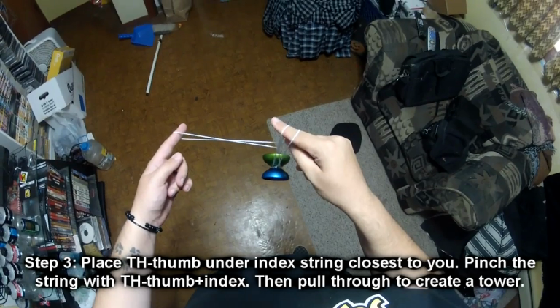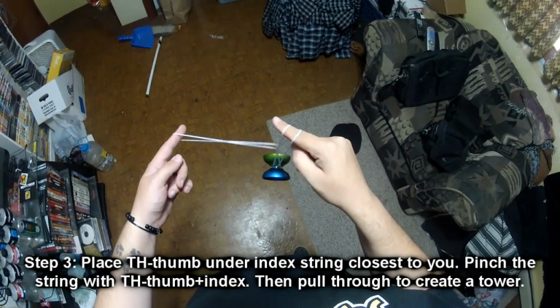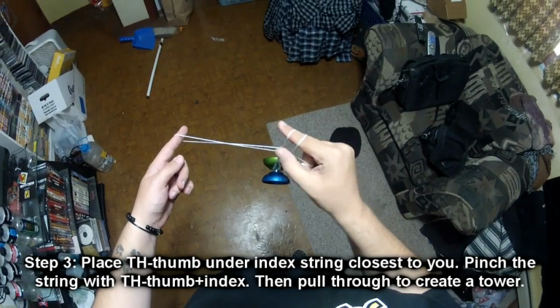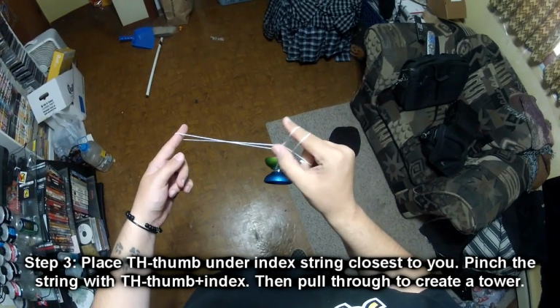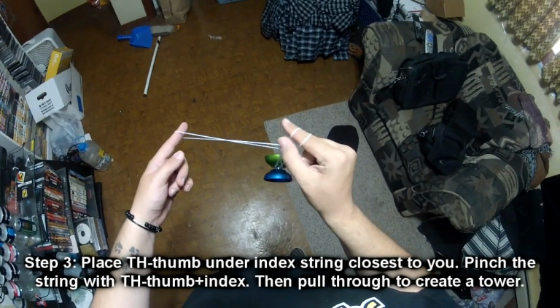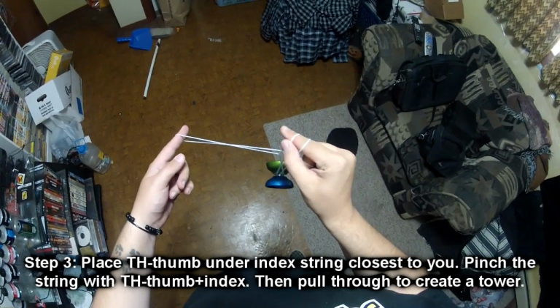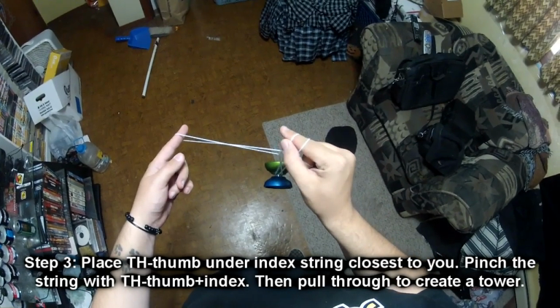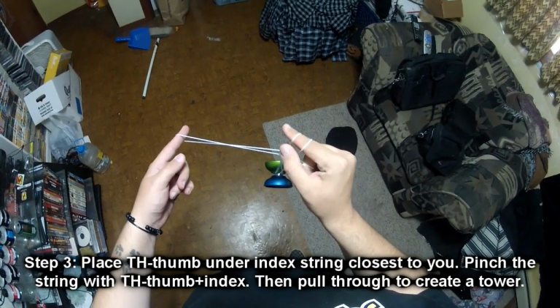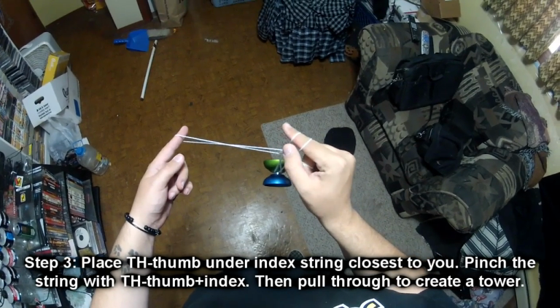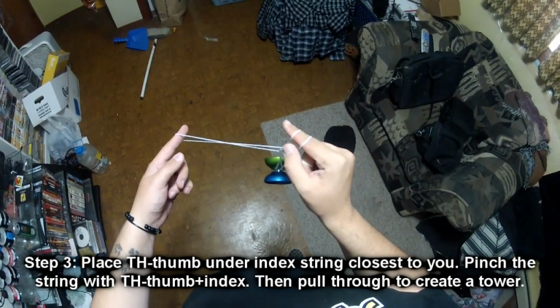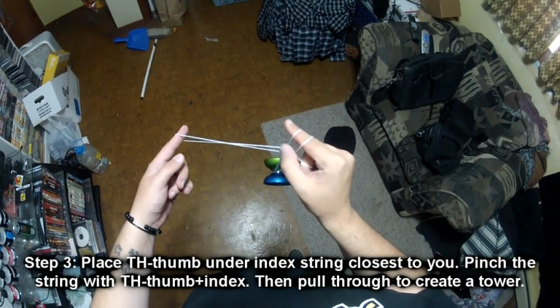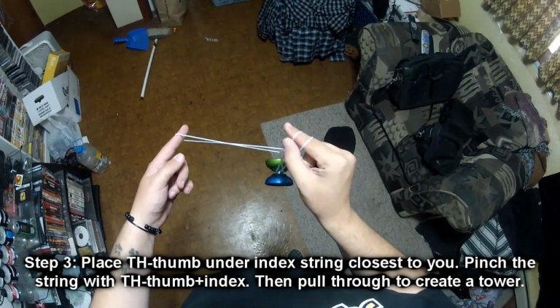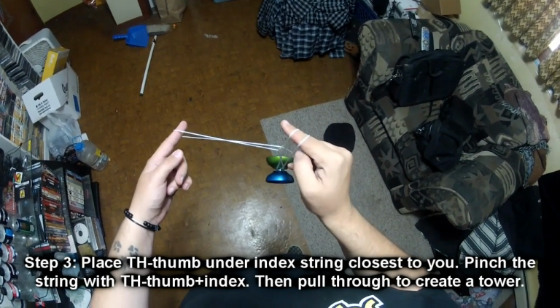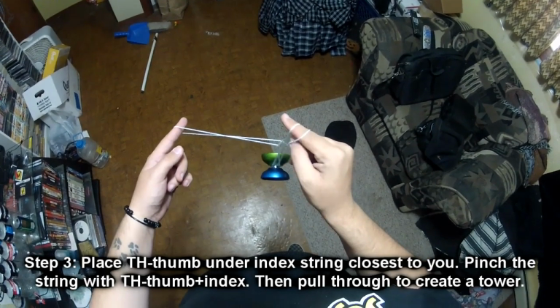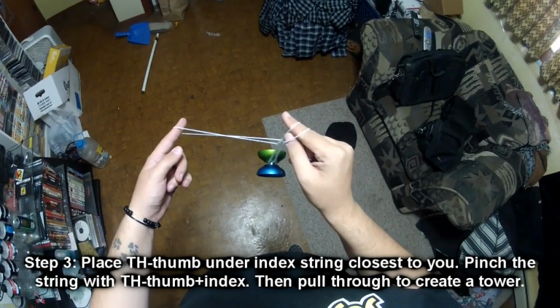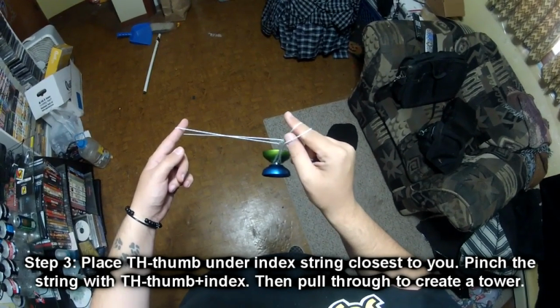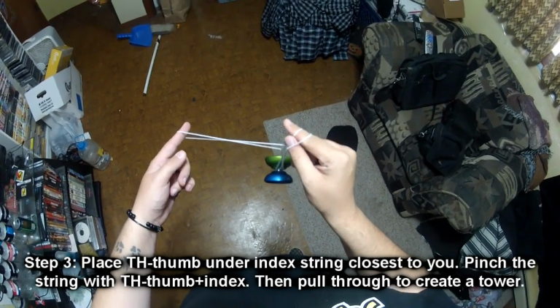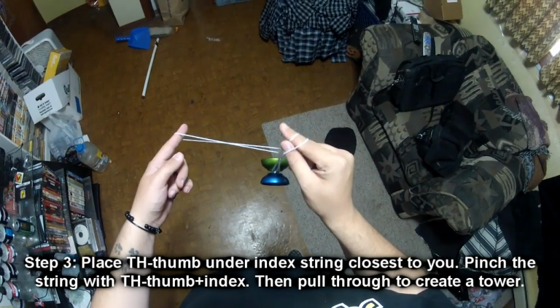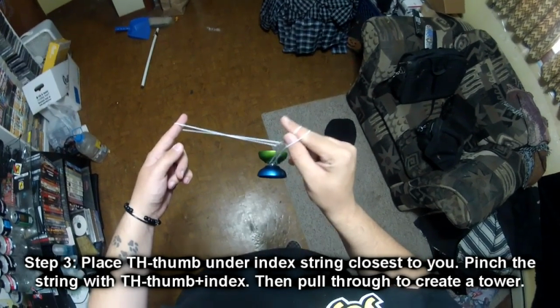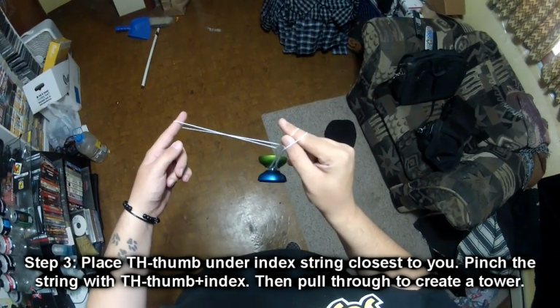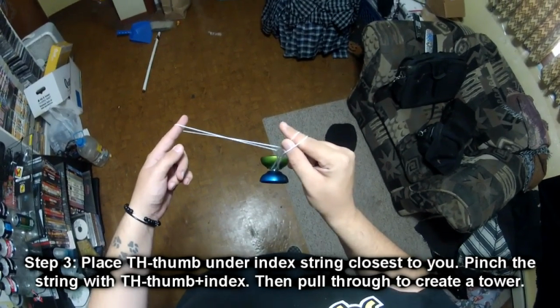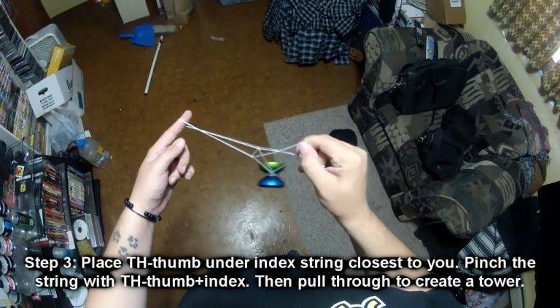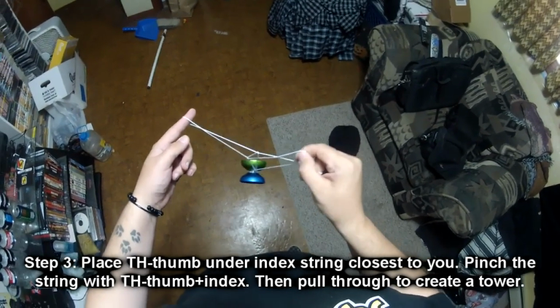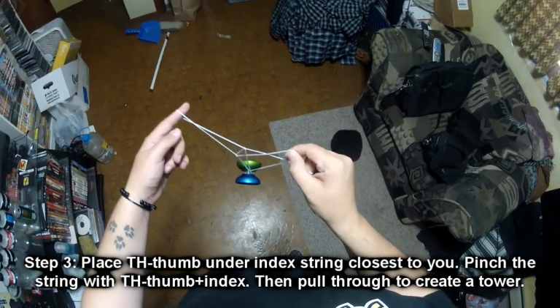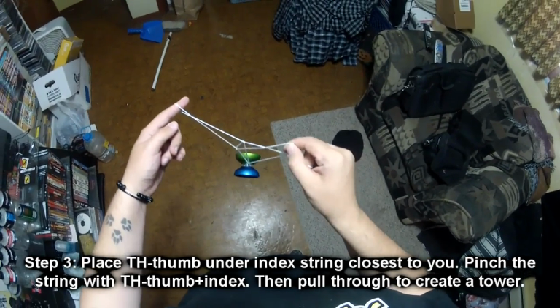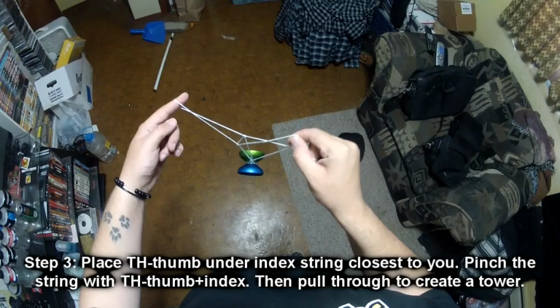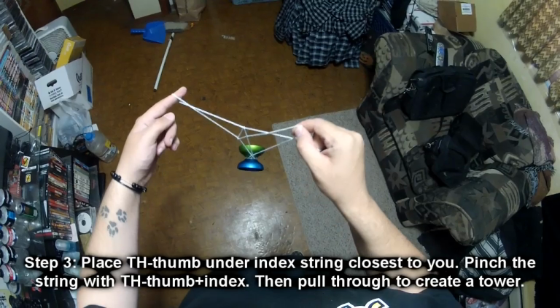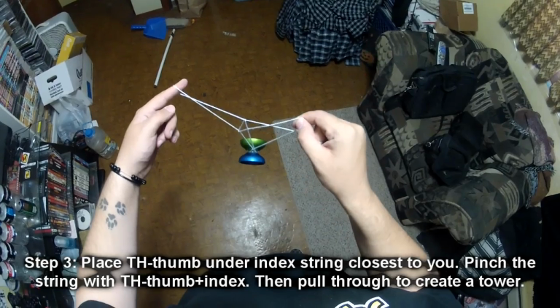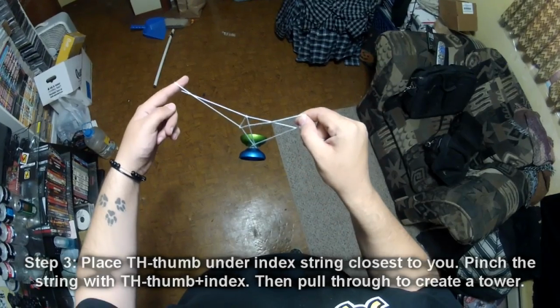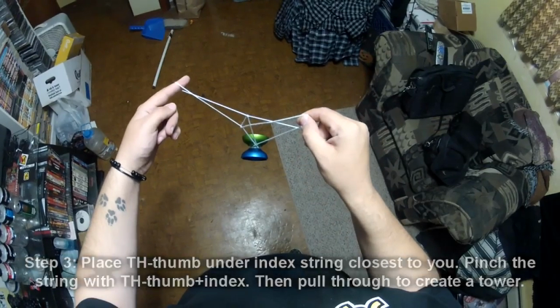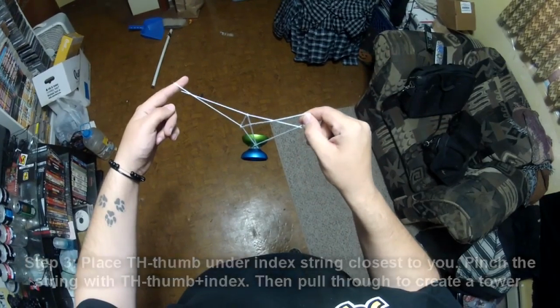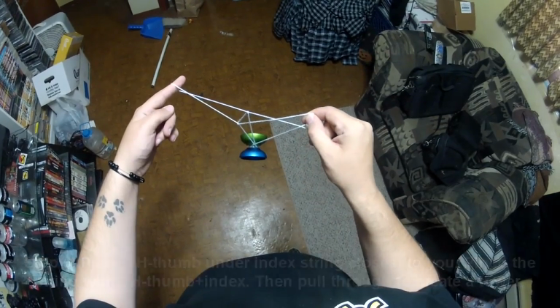Then you're going to grab the one that's furthest away from you, grab, pinch, and pull through, creating an Eiffel Tower.